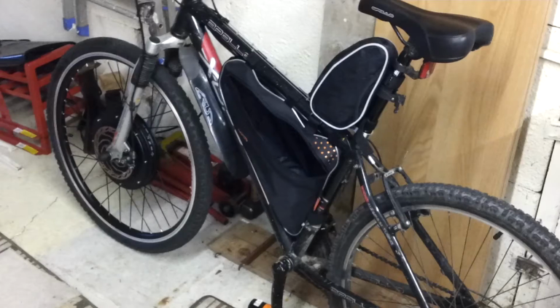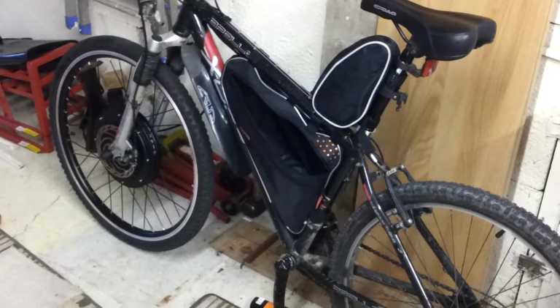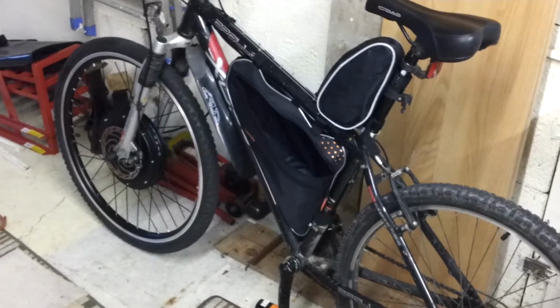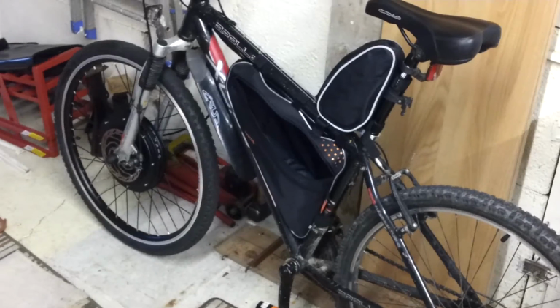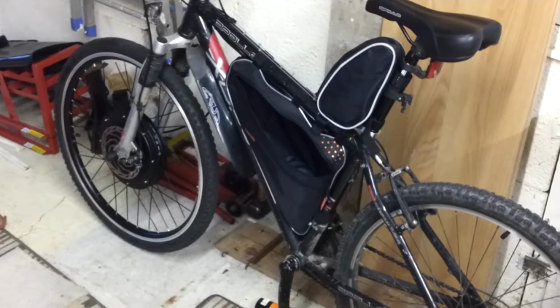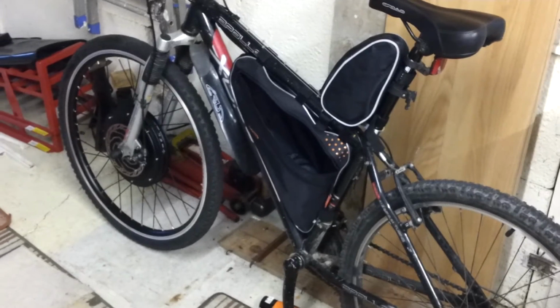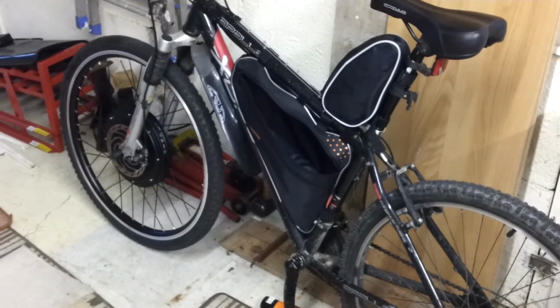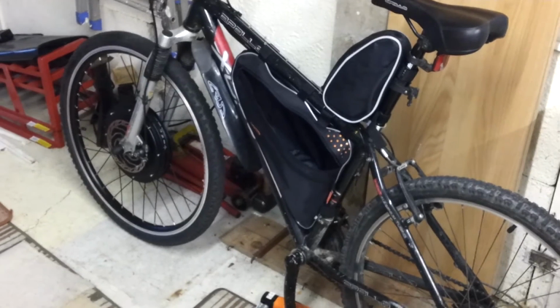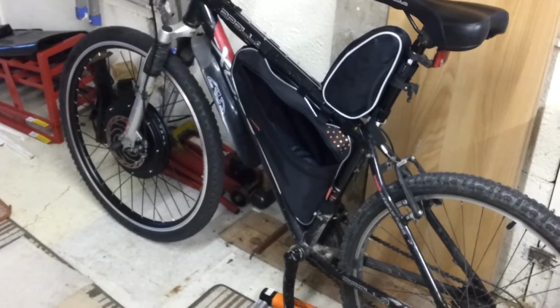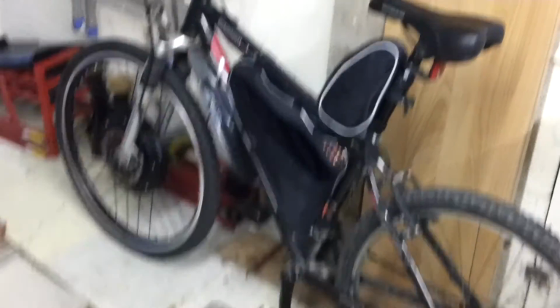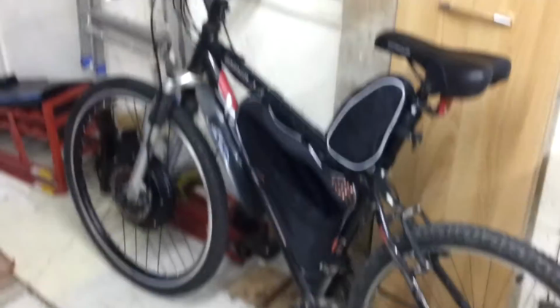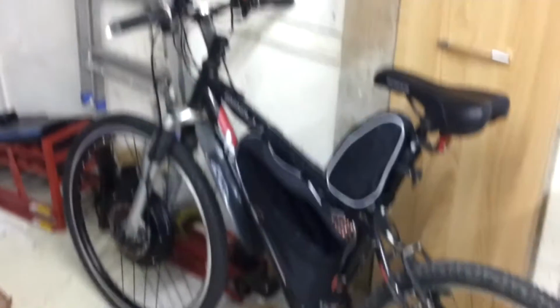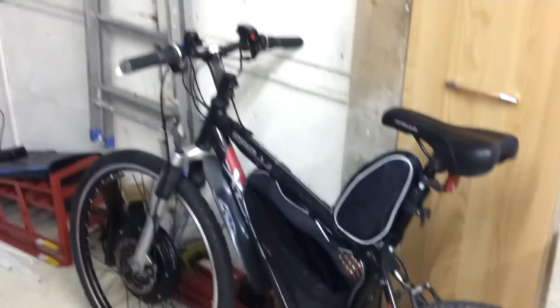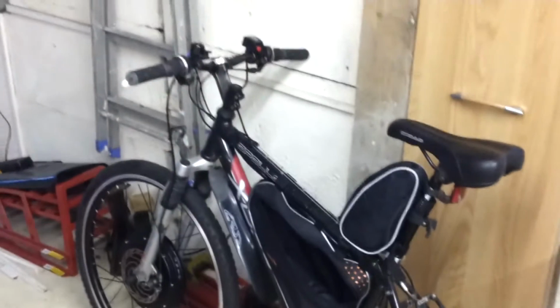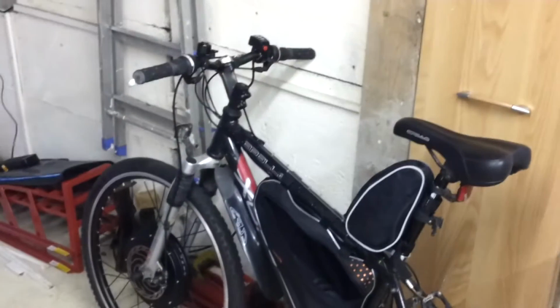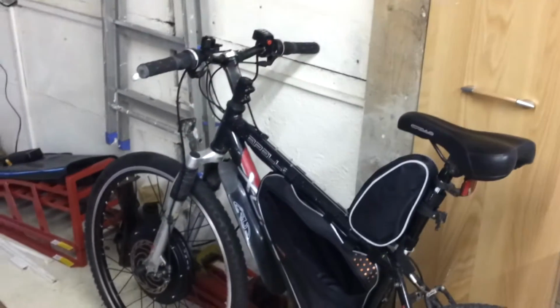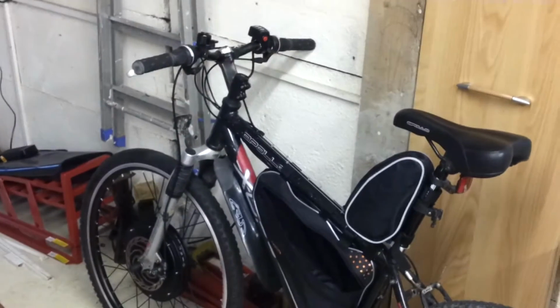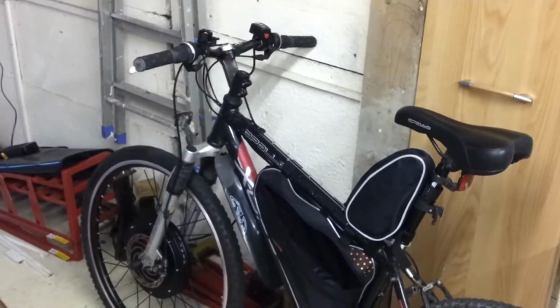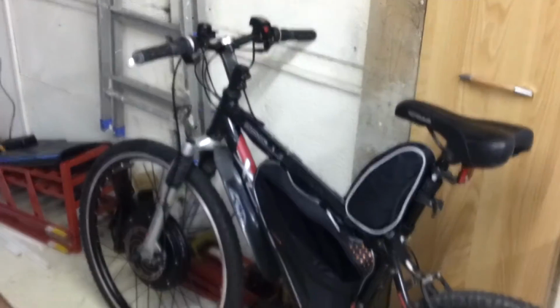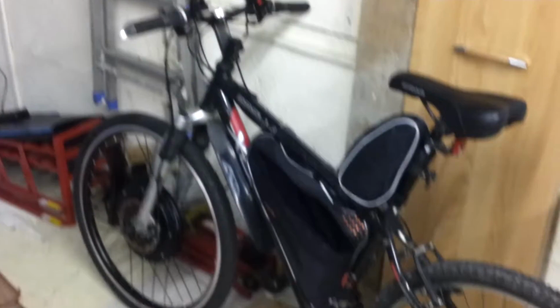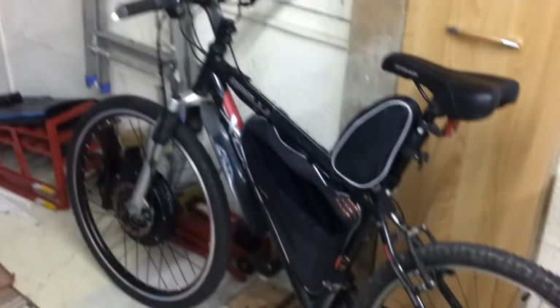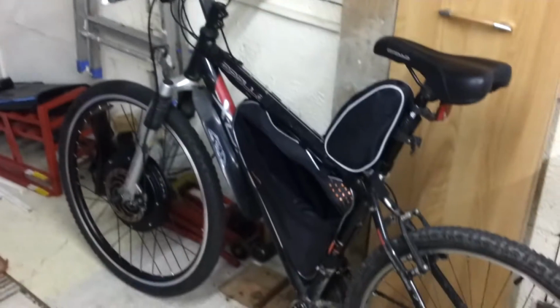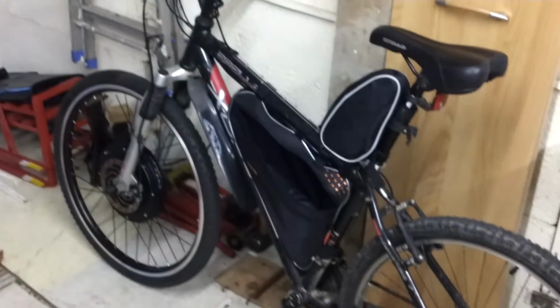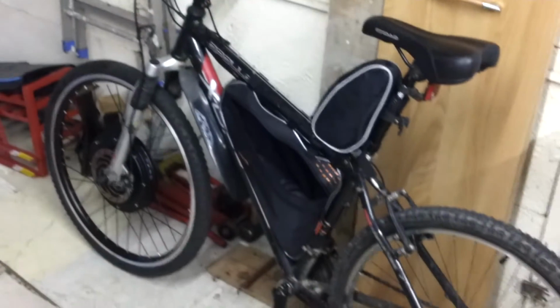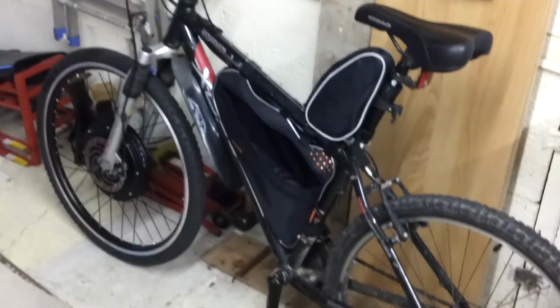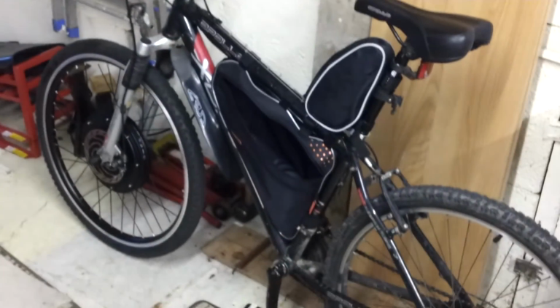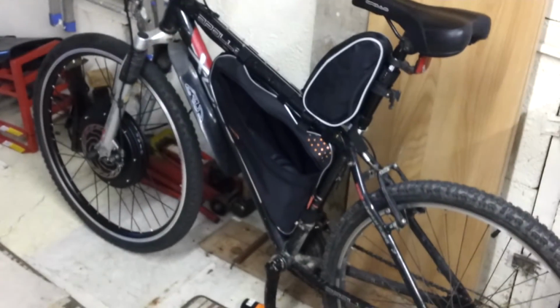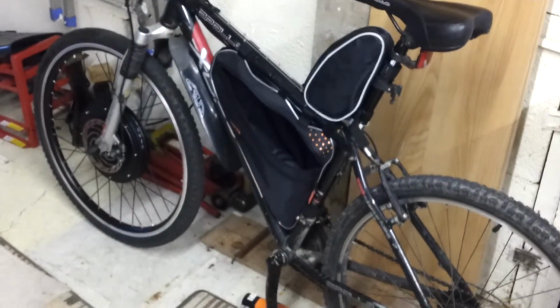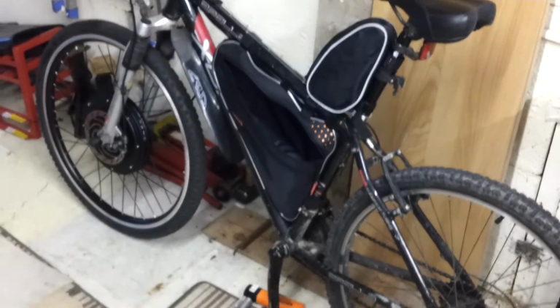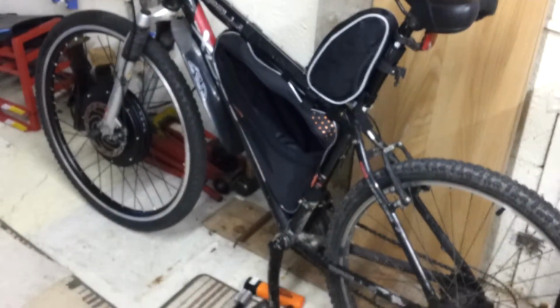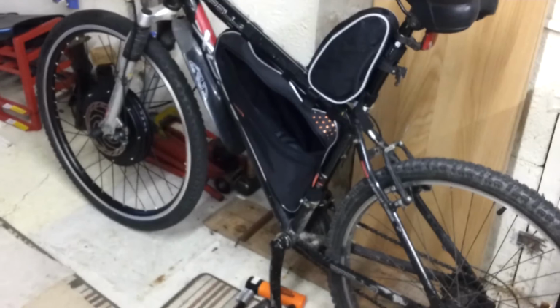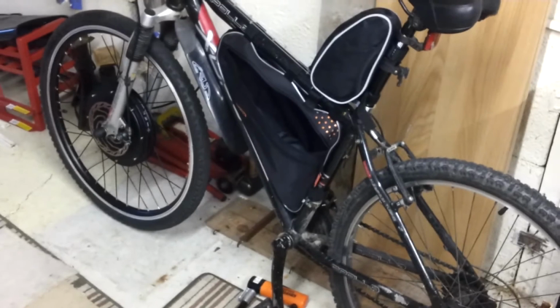I have some news. I've just been out on the bike. It works. It's amazing.